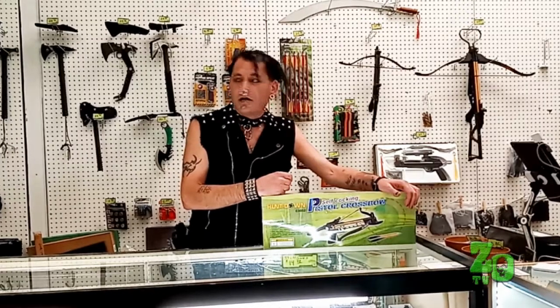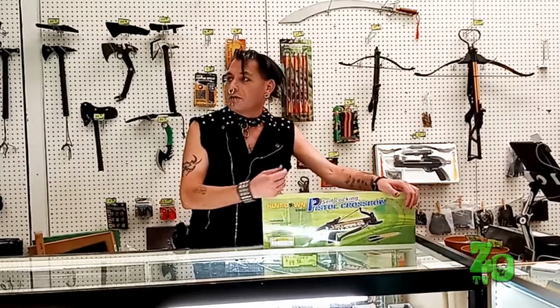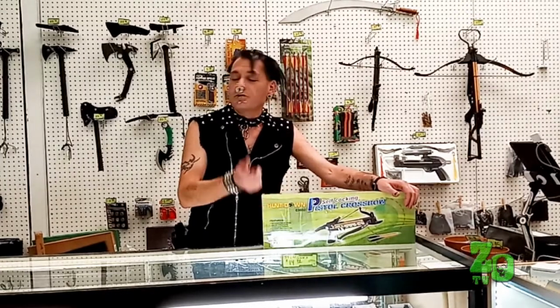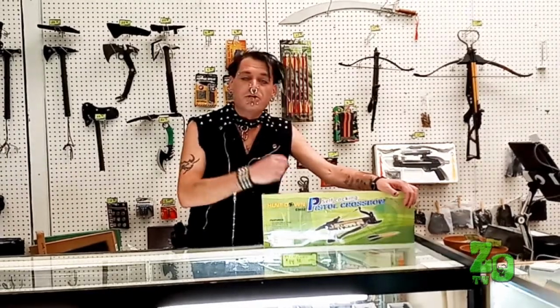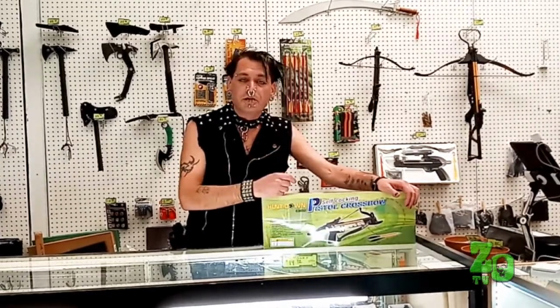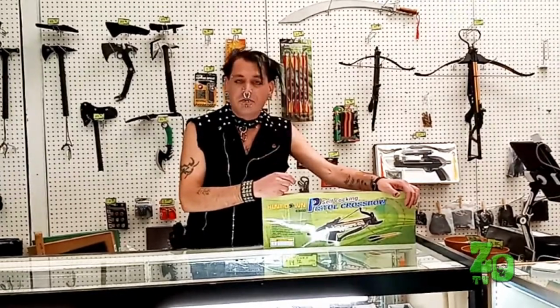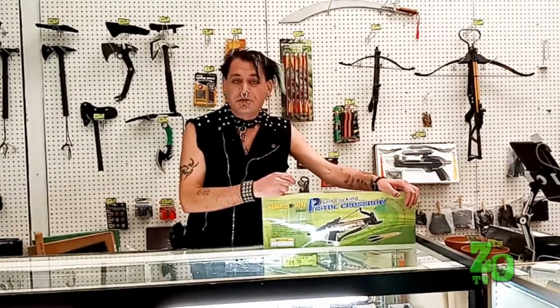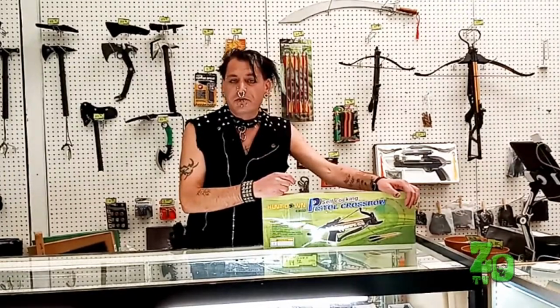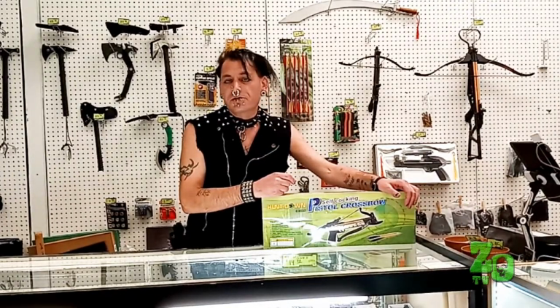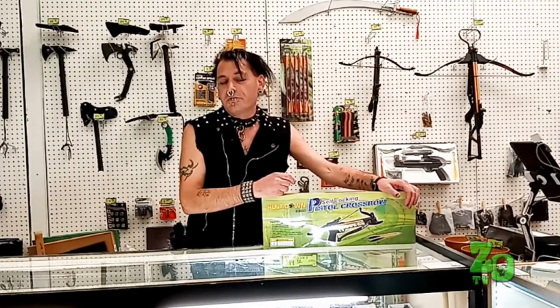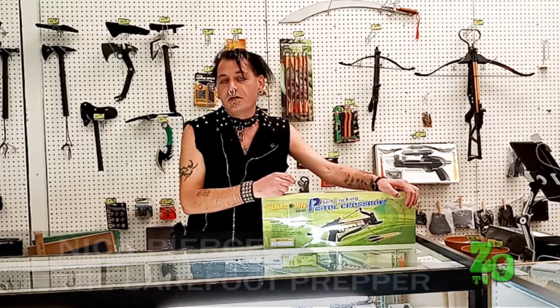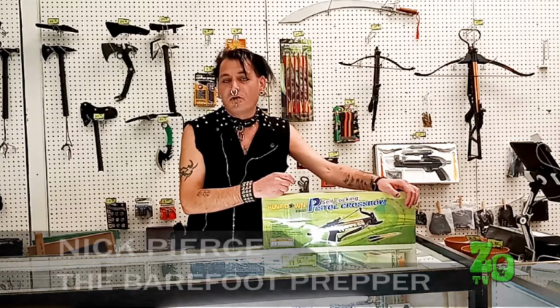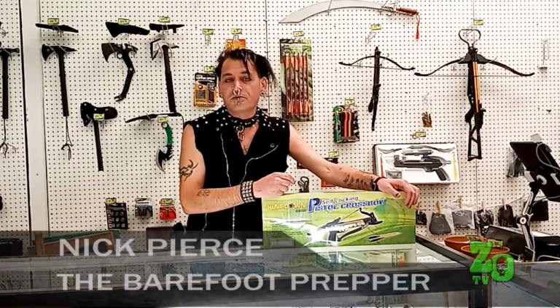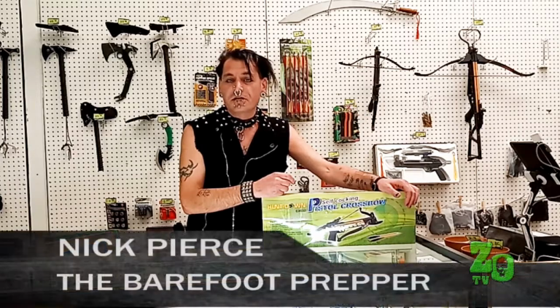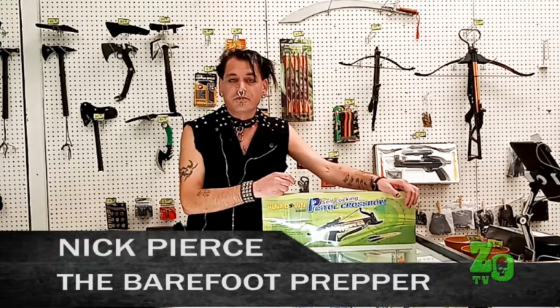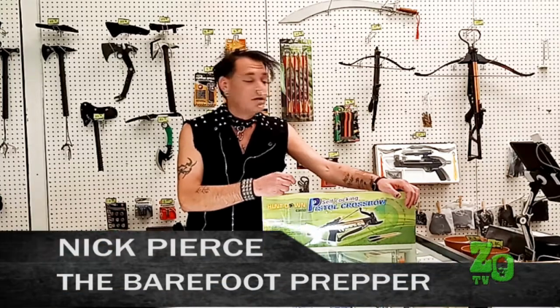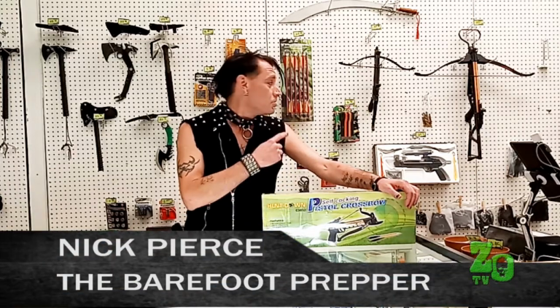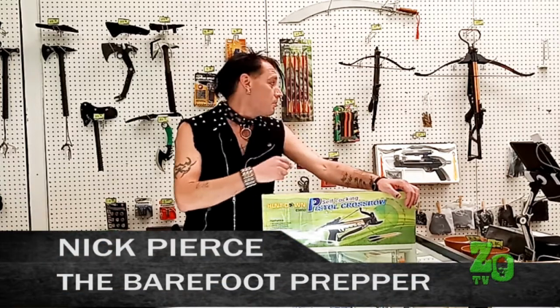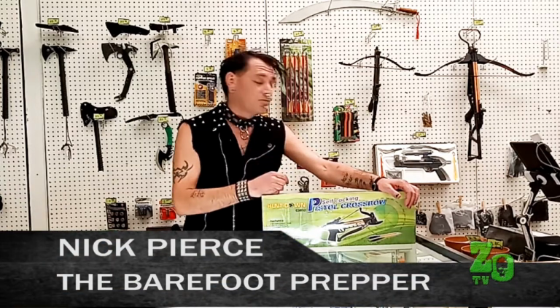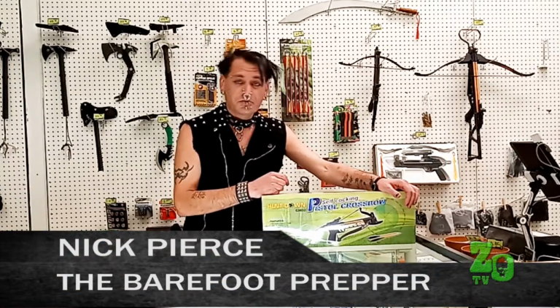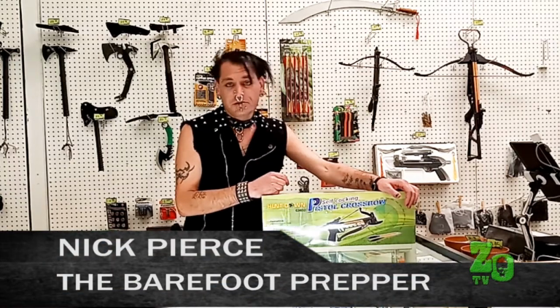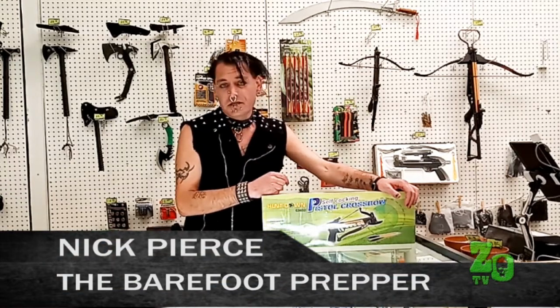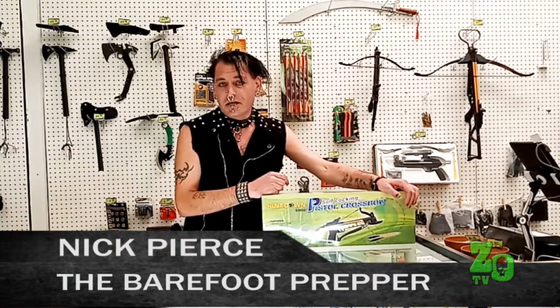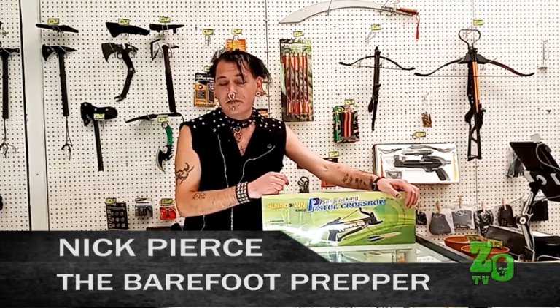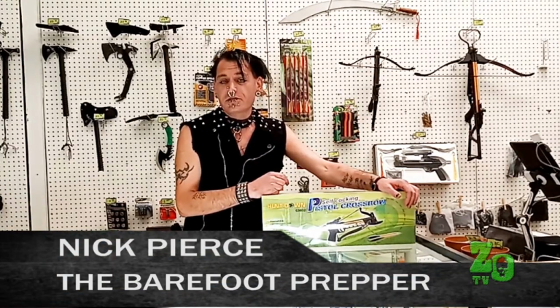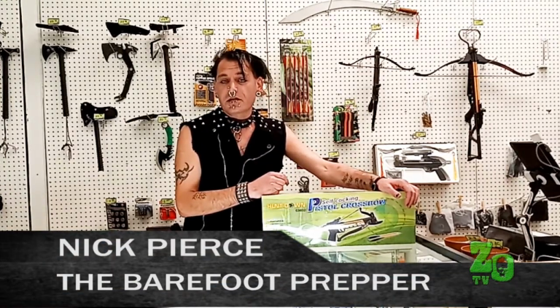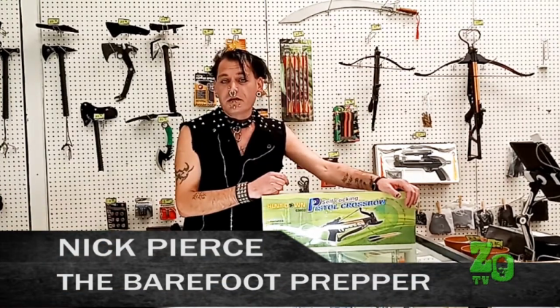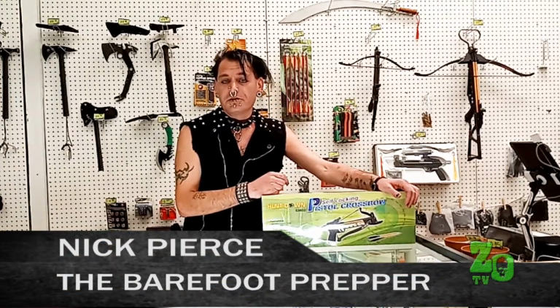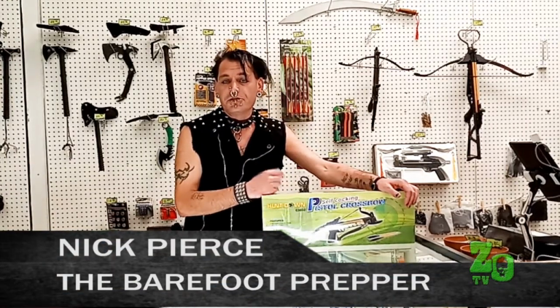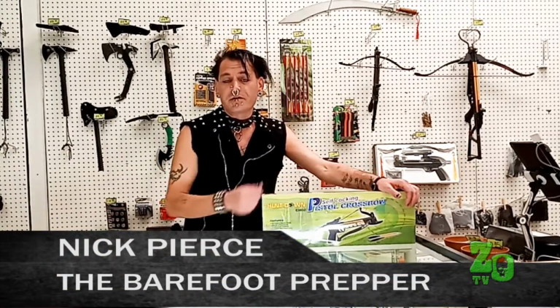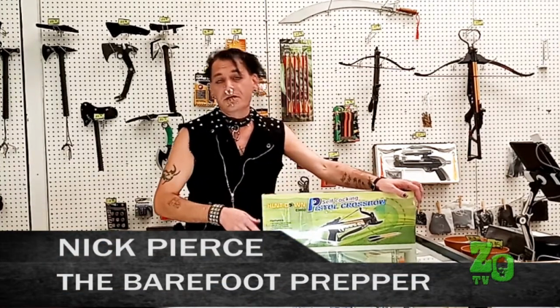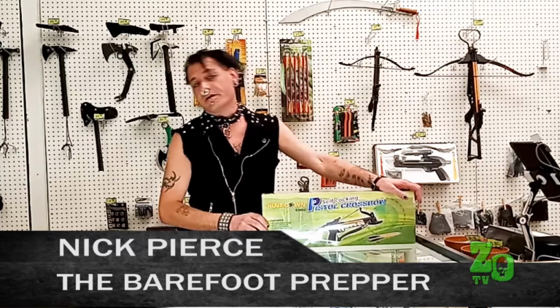I'm Nick Pierce with the Zombie Outpost here for another segment of Off The Shelf. Just got a bunch of crossbows in, and in this segment I'm going to teach you how to assemble them.